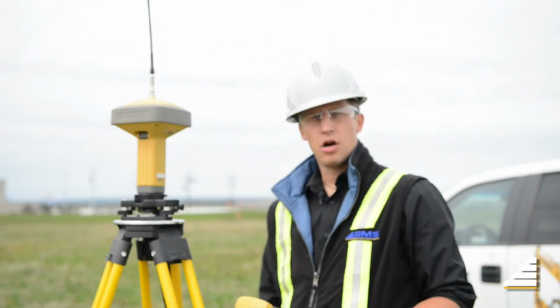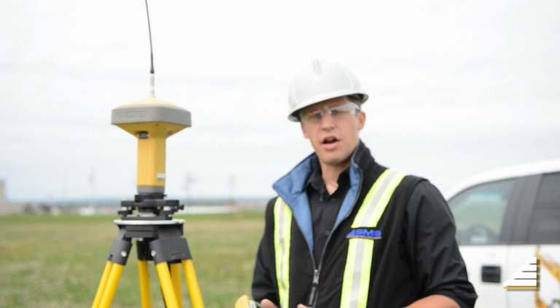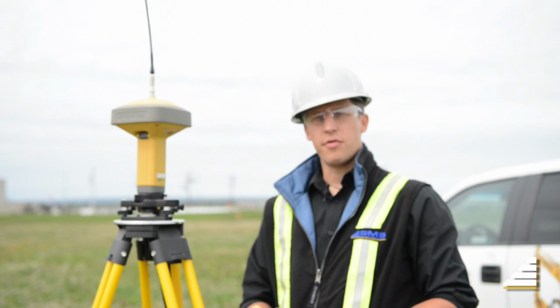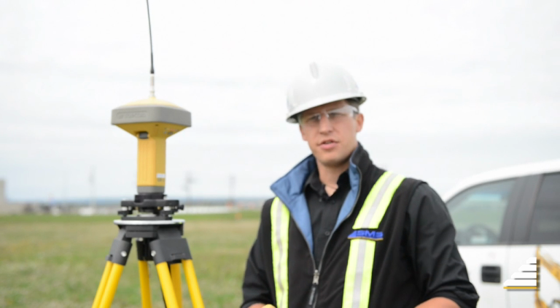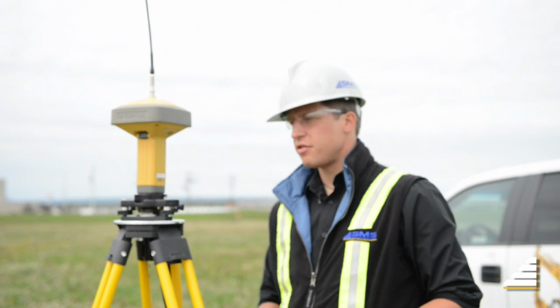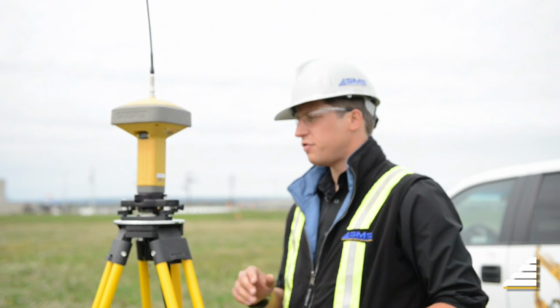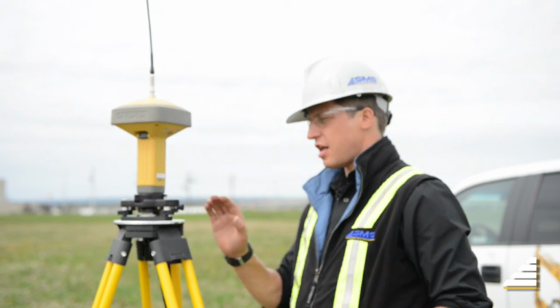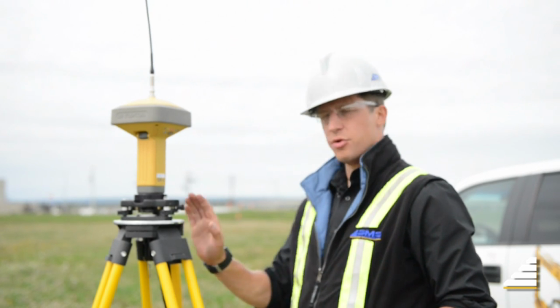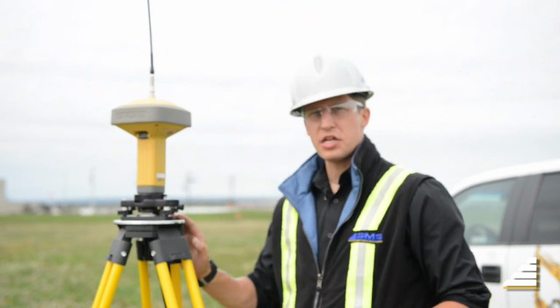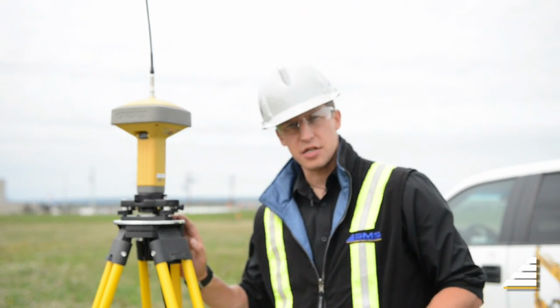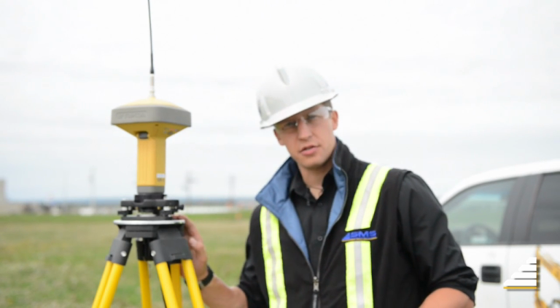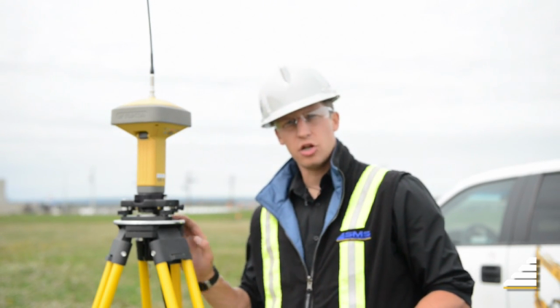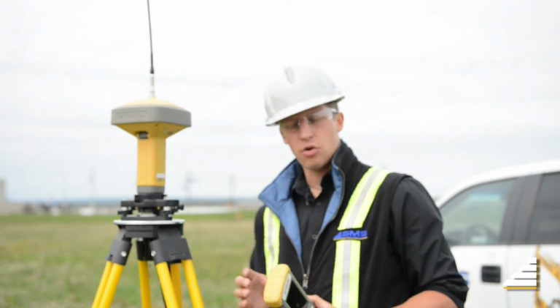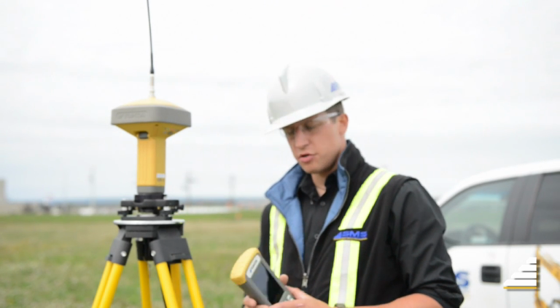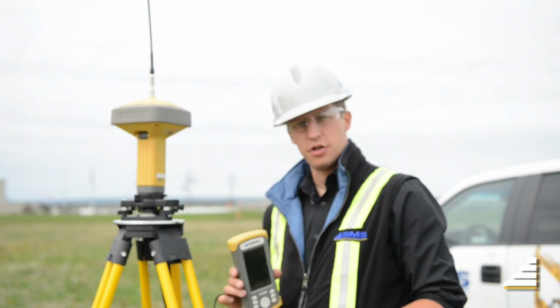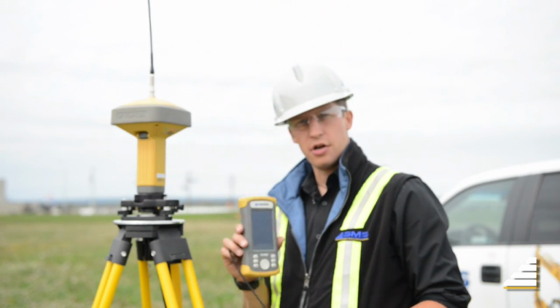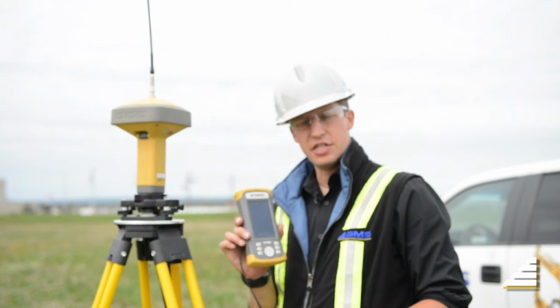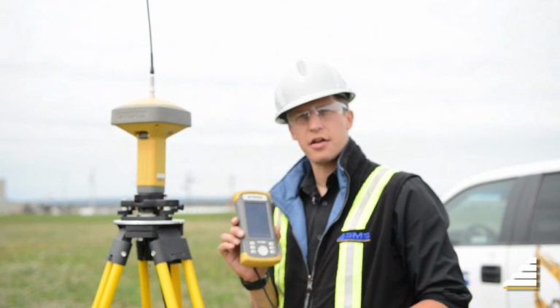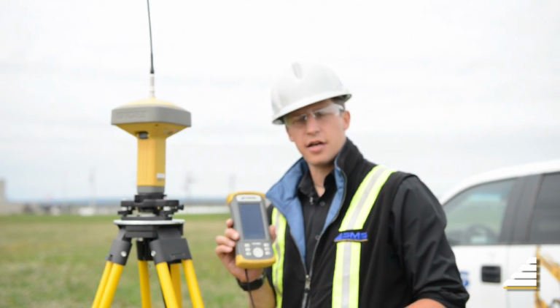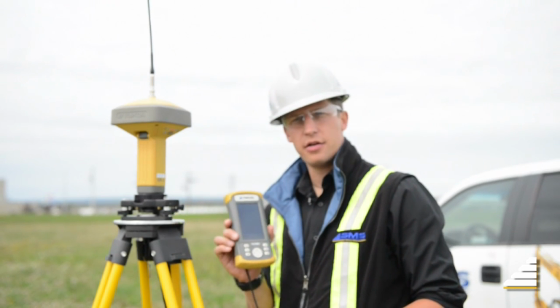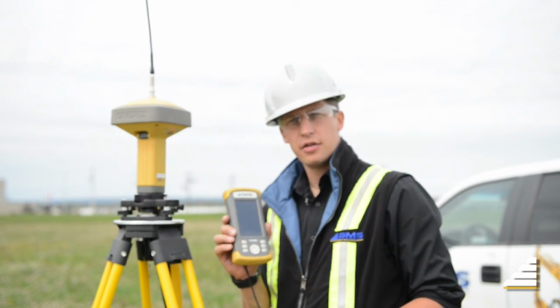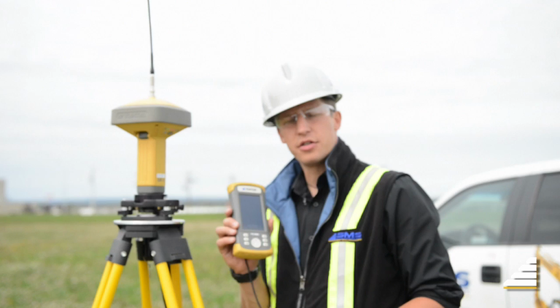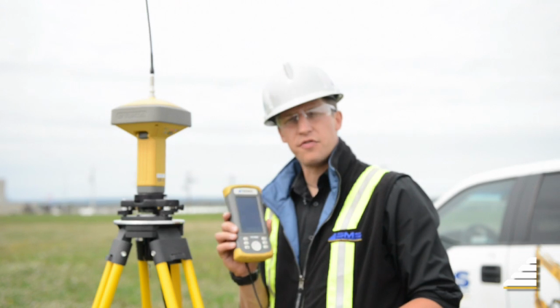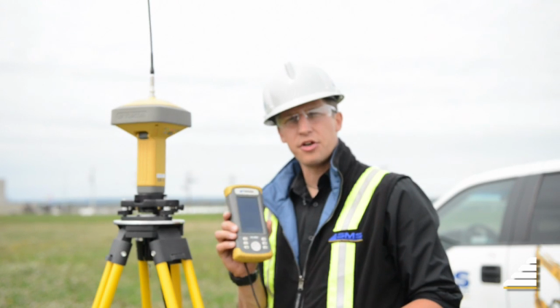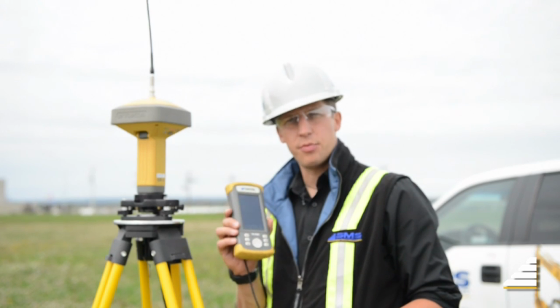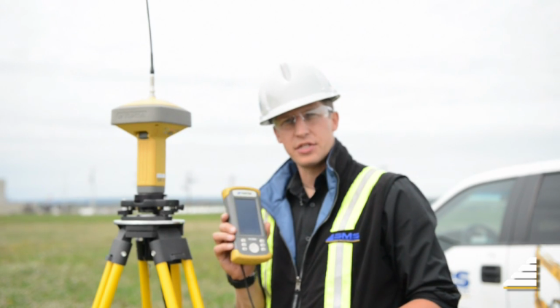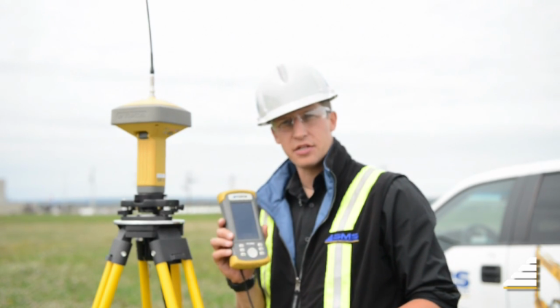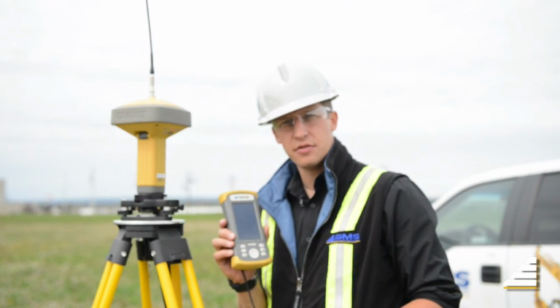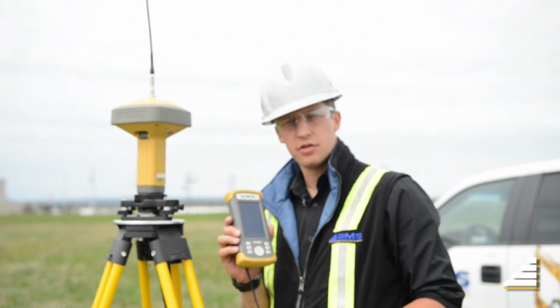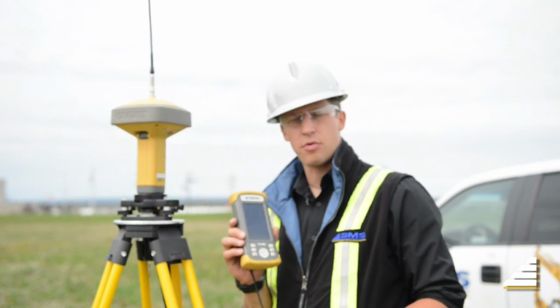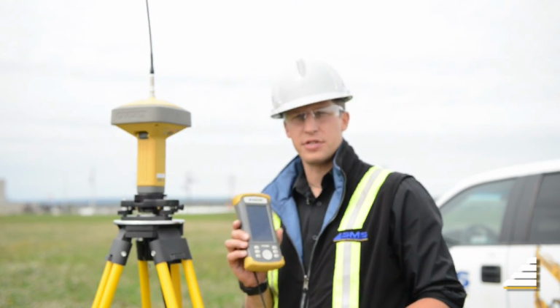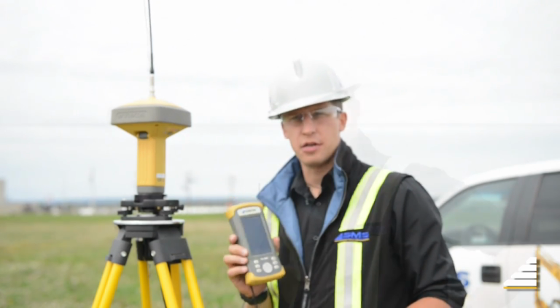Now that you've set up your base station, you're going to want to use your data collector to configure your base station to the proper settings.